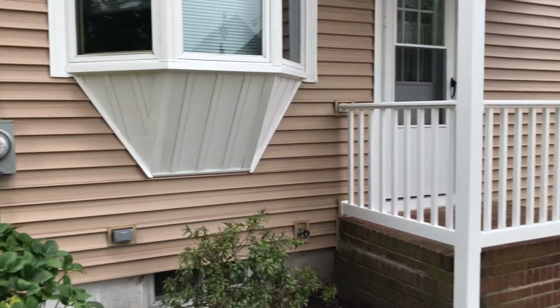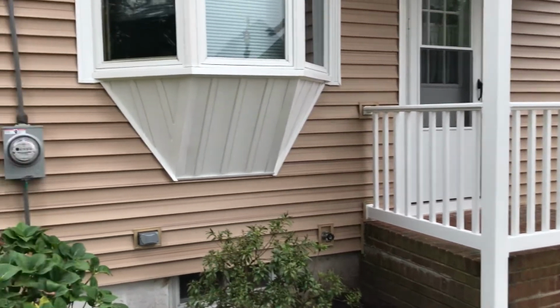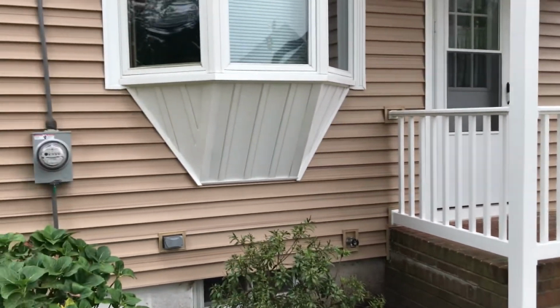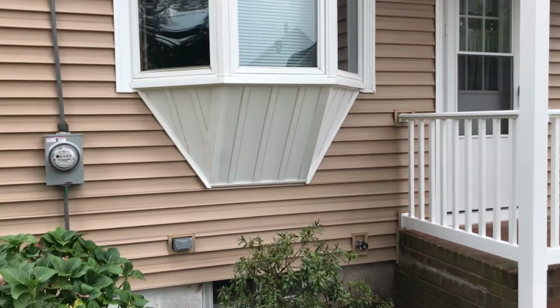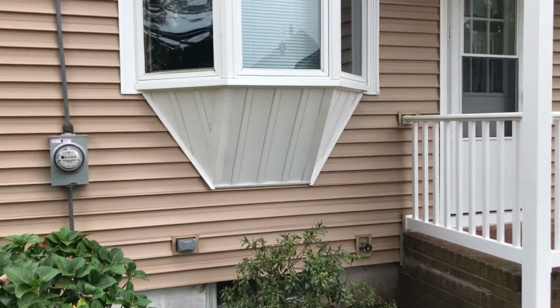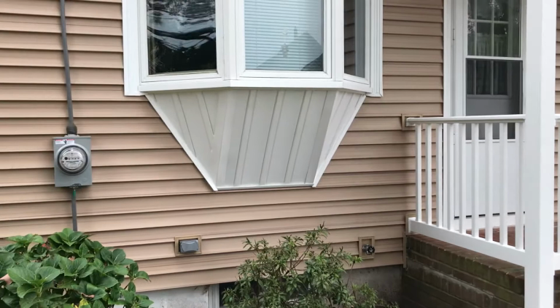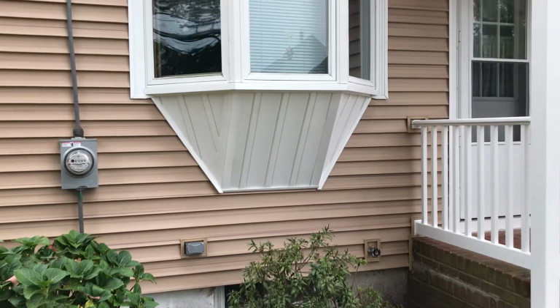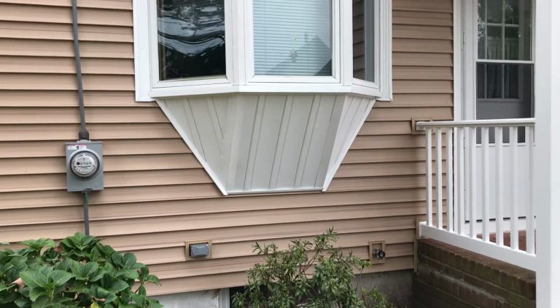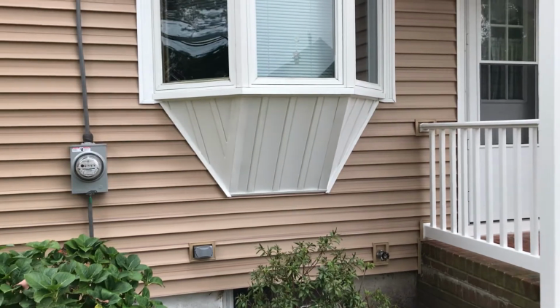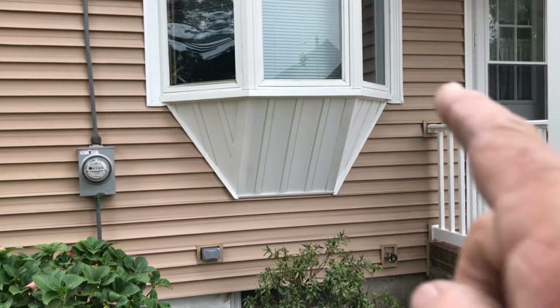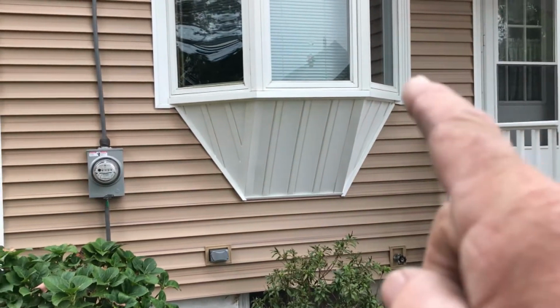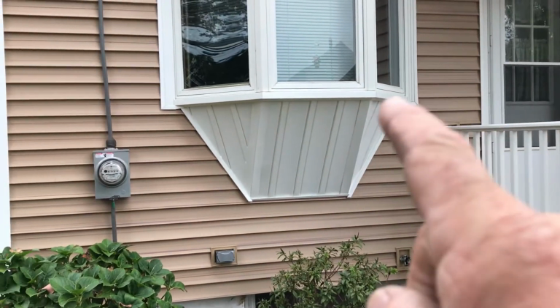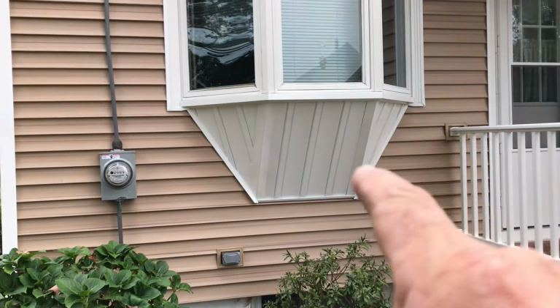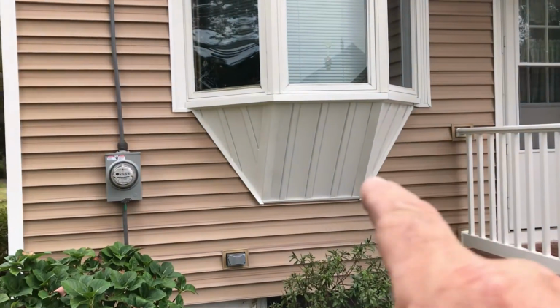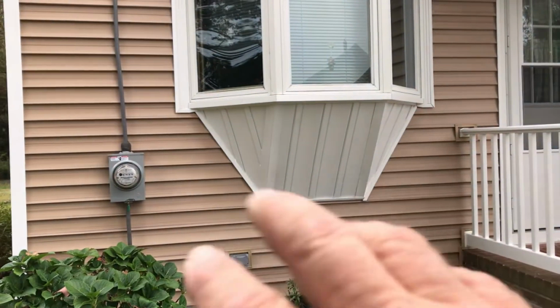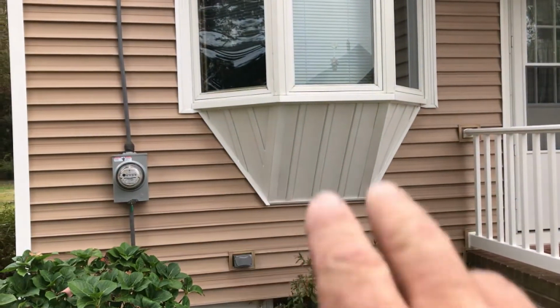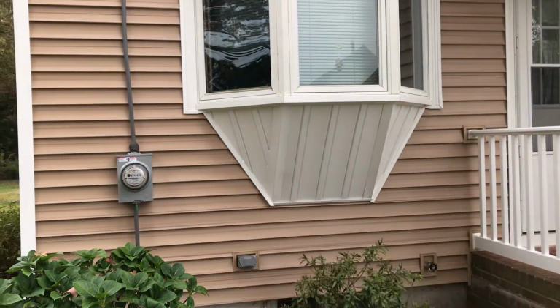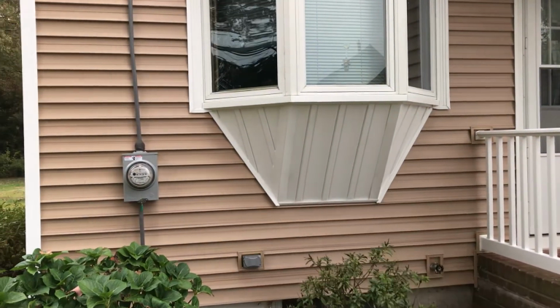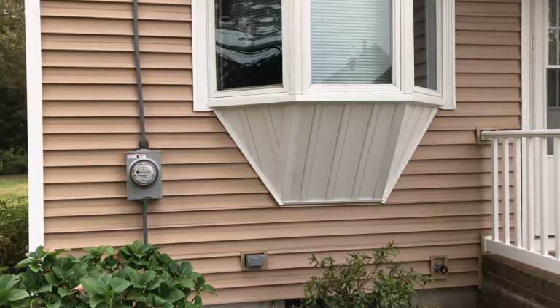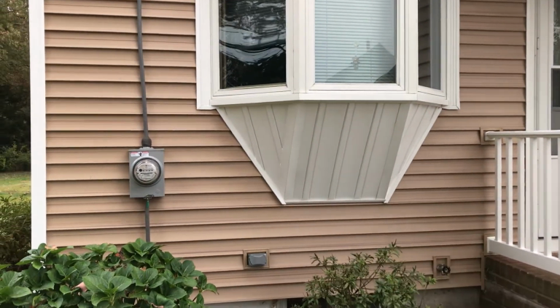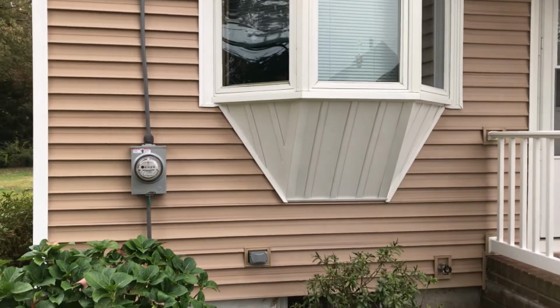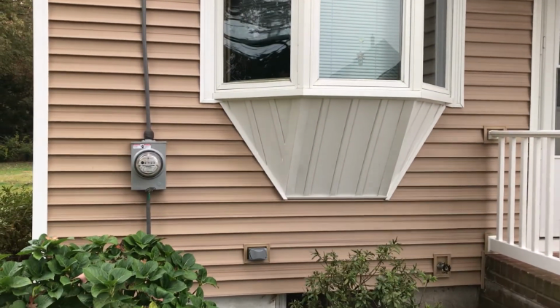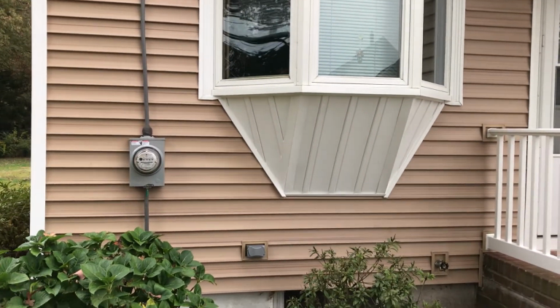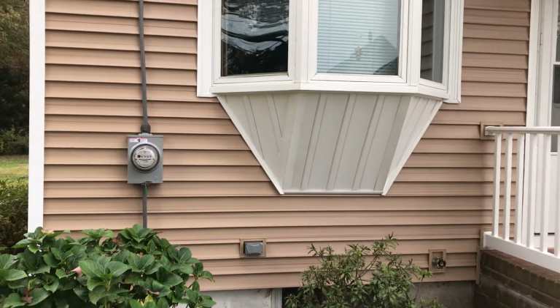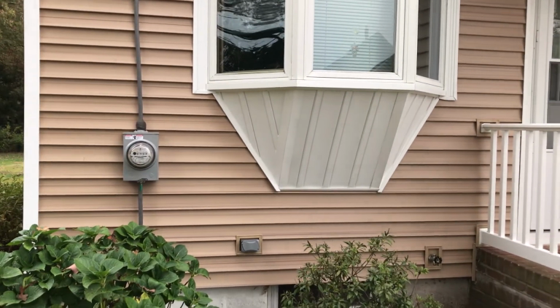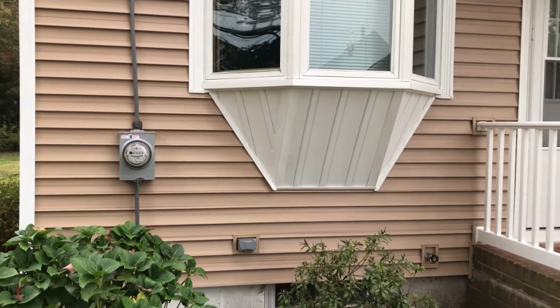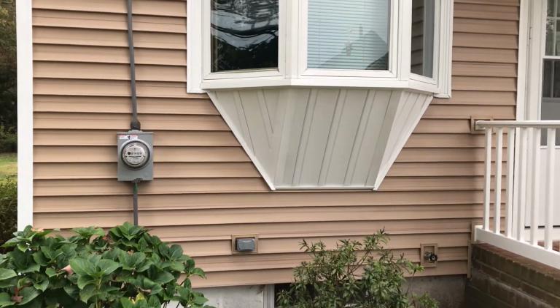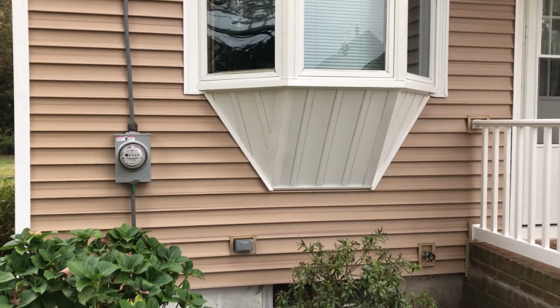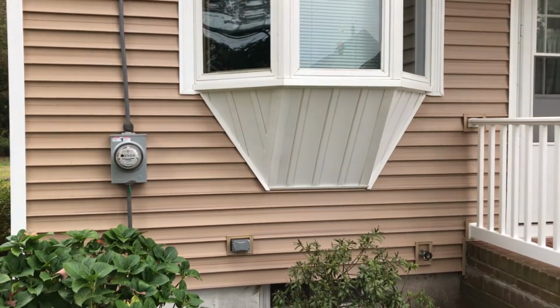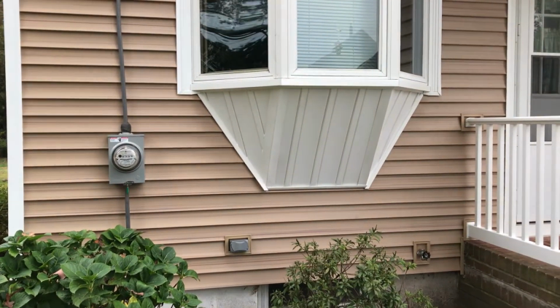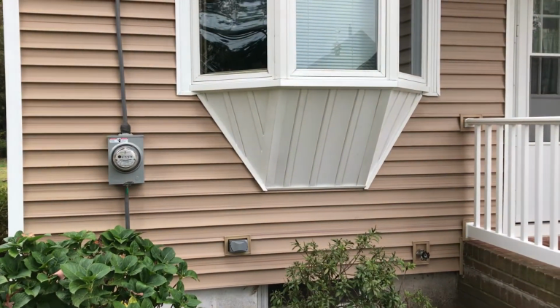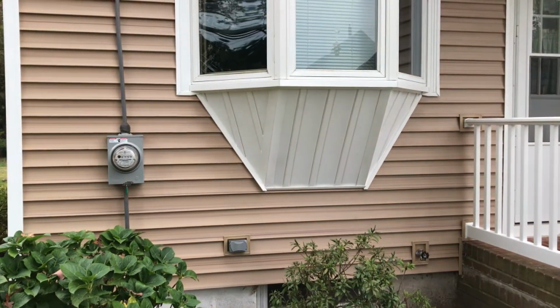Also, while I'm here, here's the bay window. I finally finished off the bottom part of it.